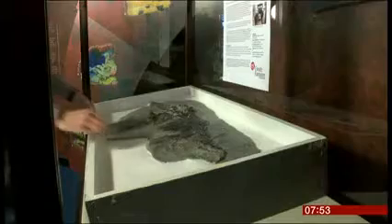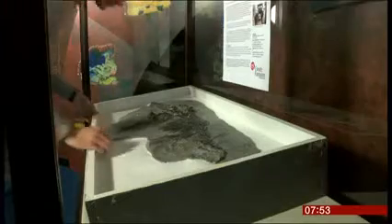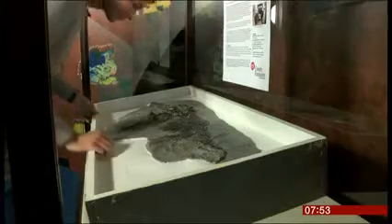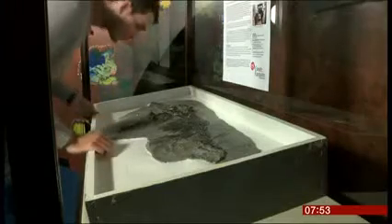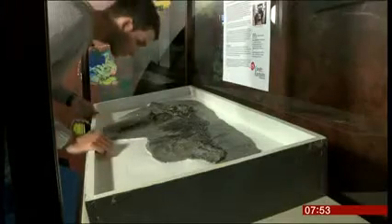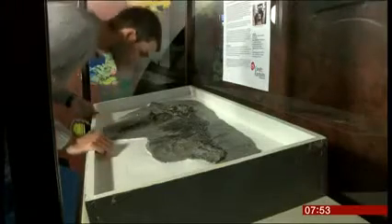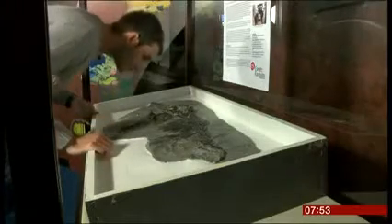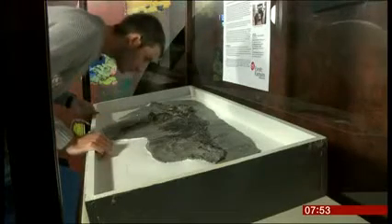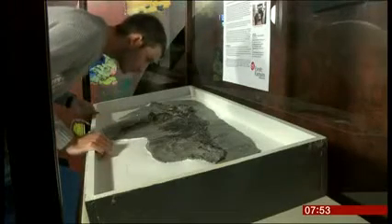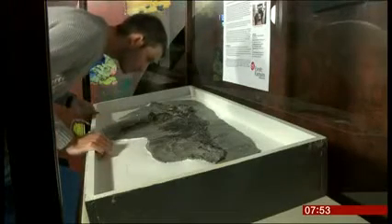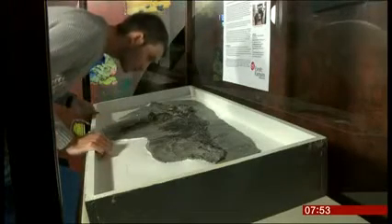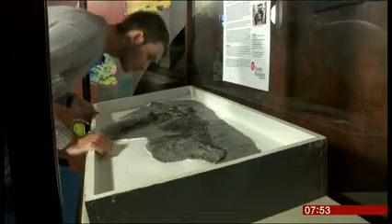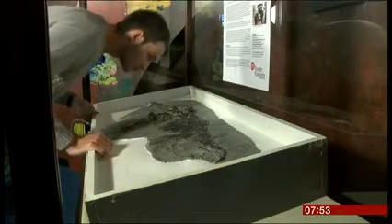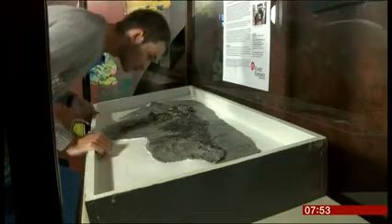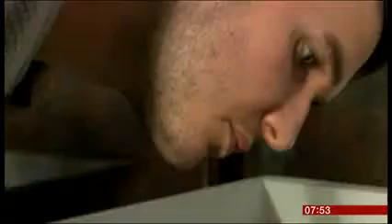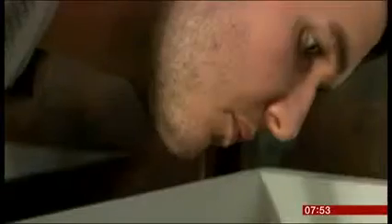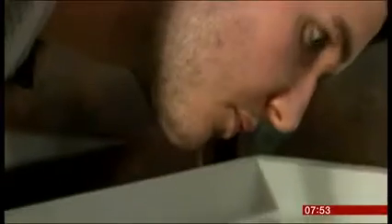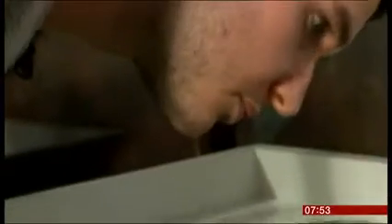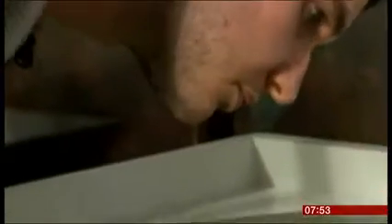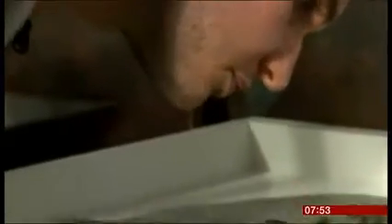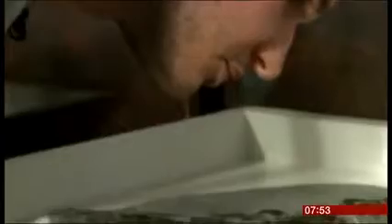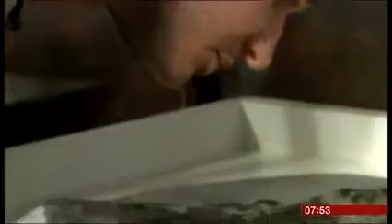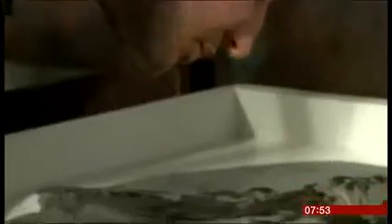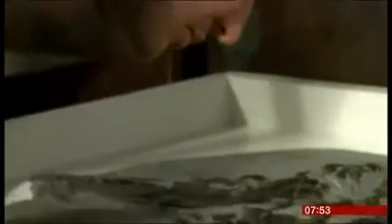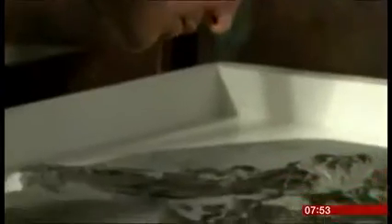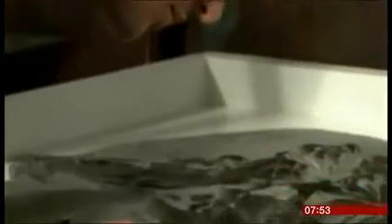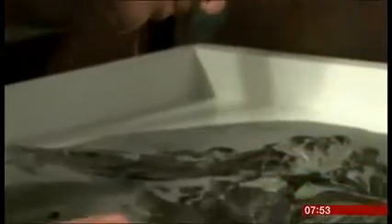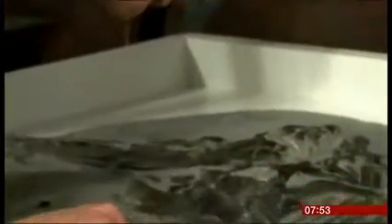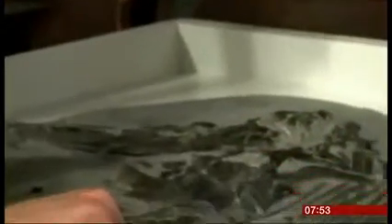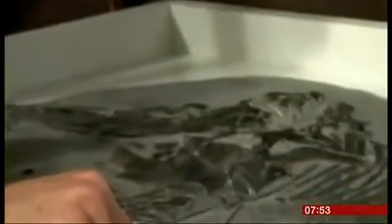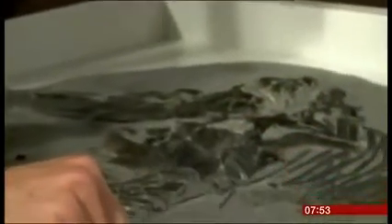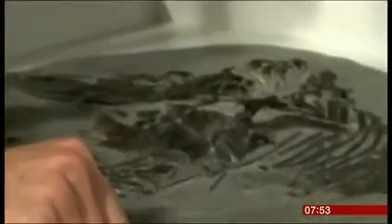When this young scientist rediscovered the ancient treasure, he realised it was the genuine remains of a marine reptile from the Jurassic period.